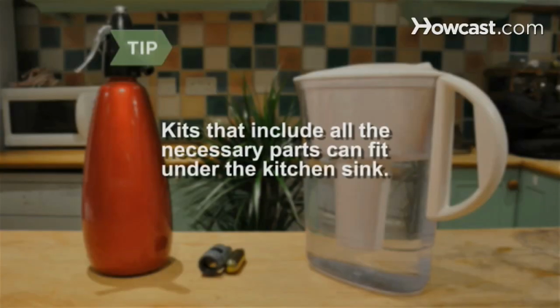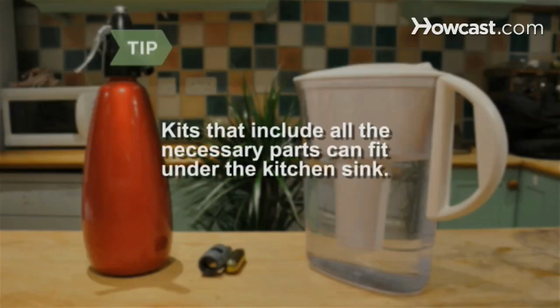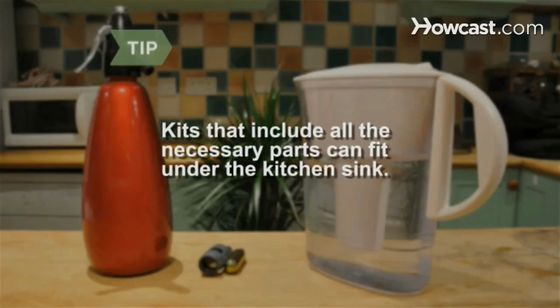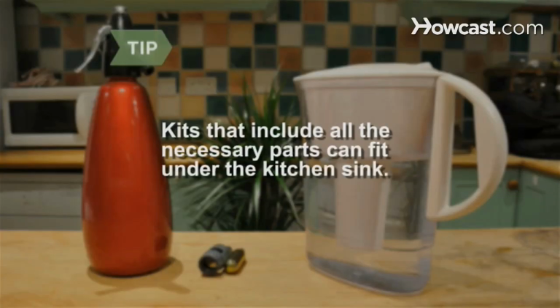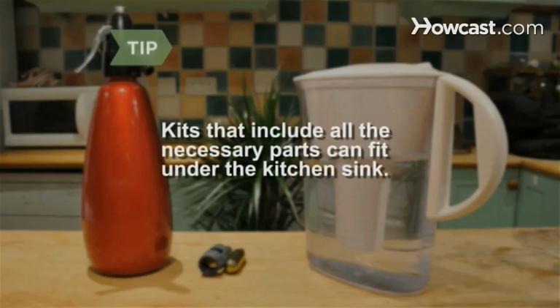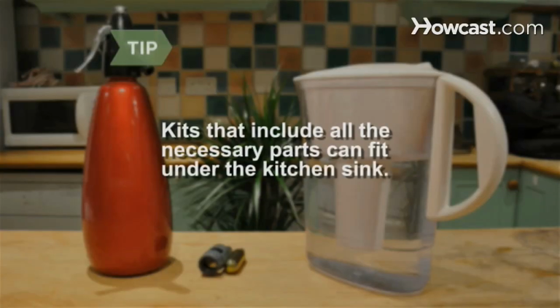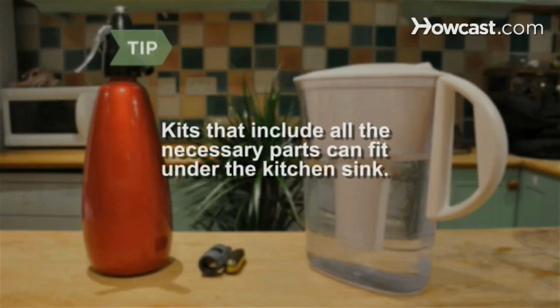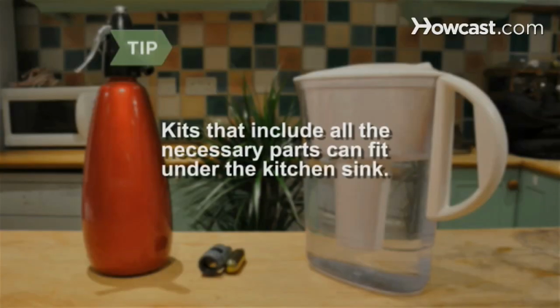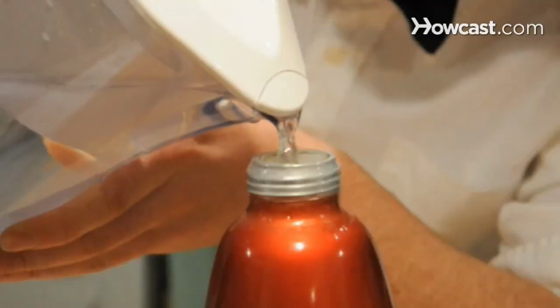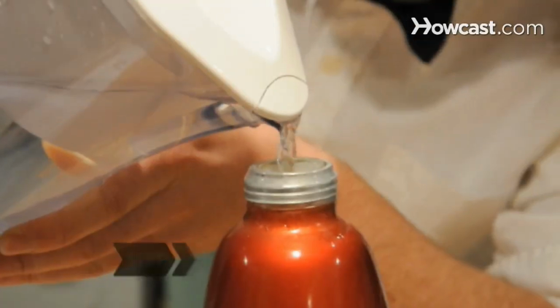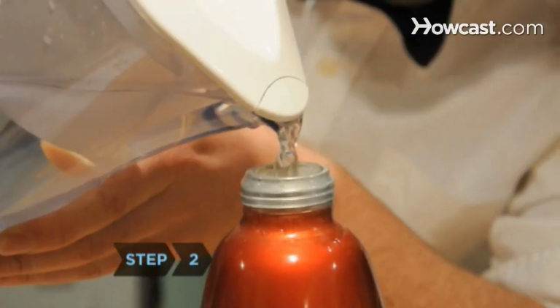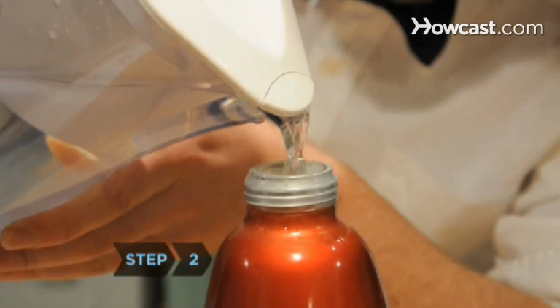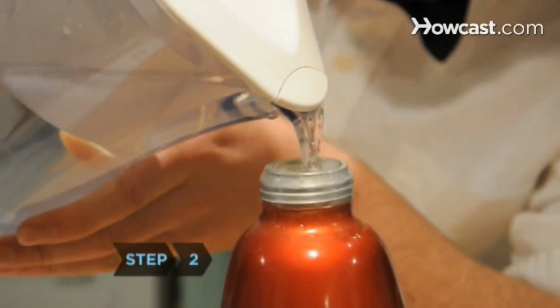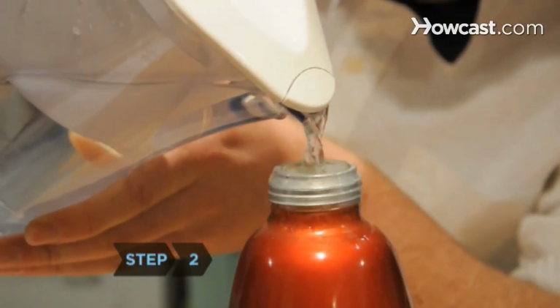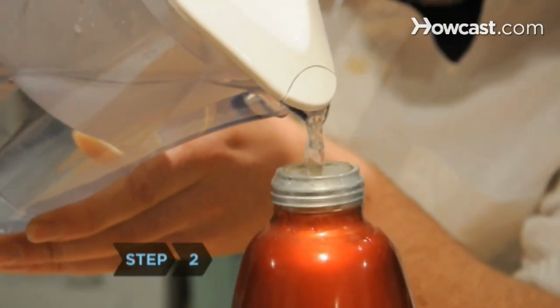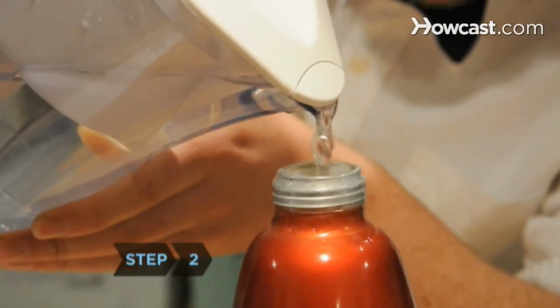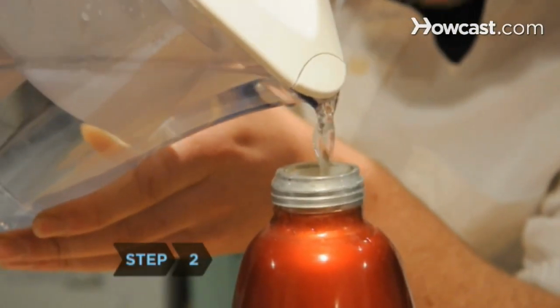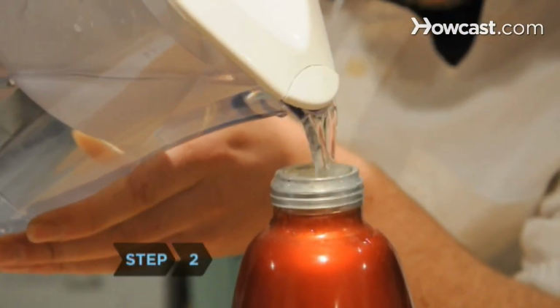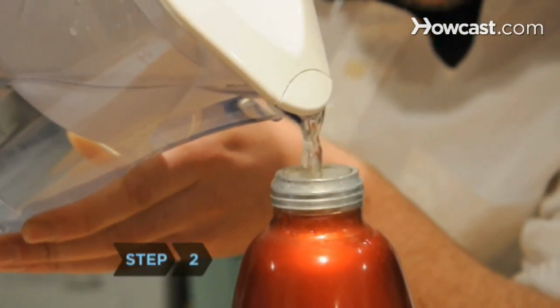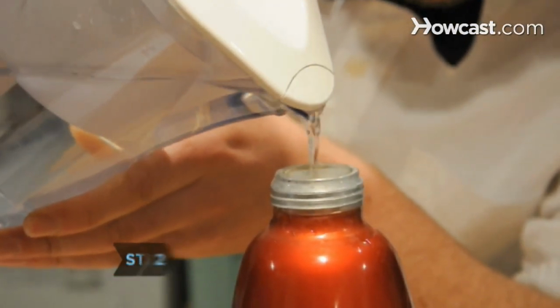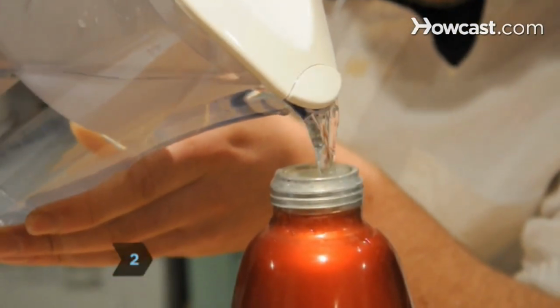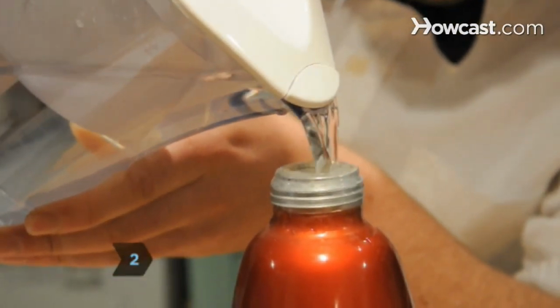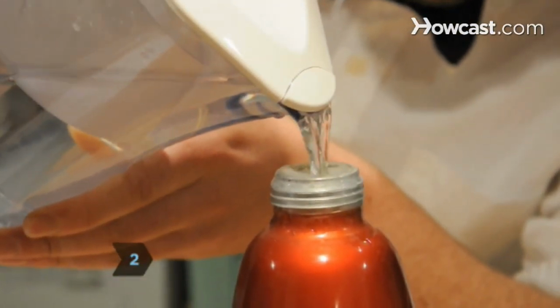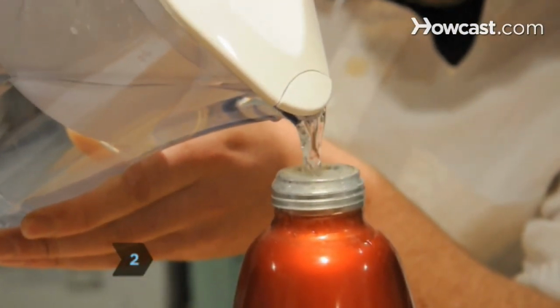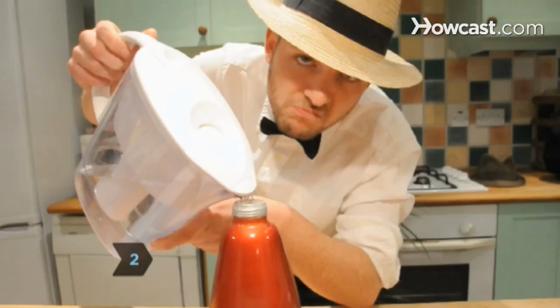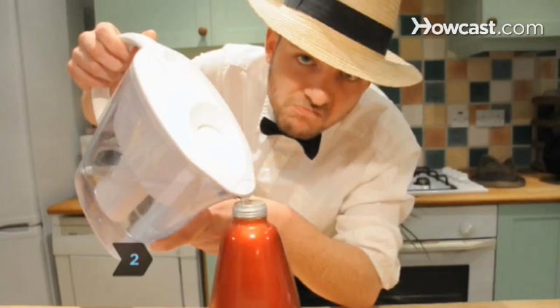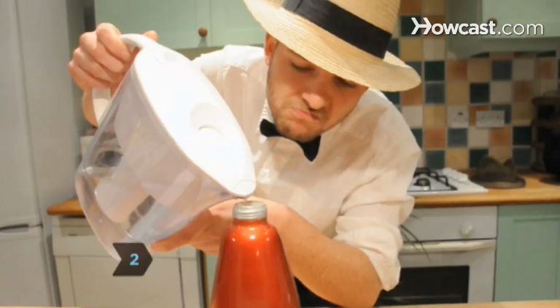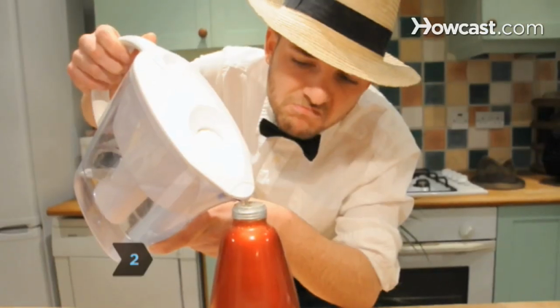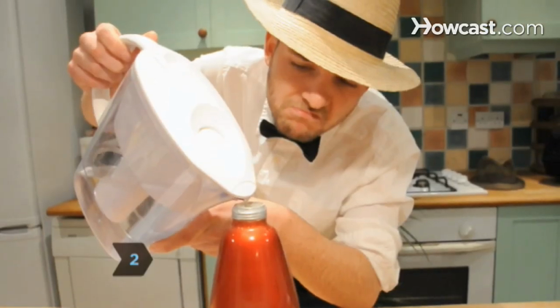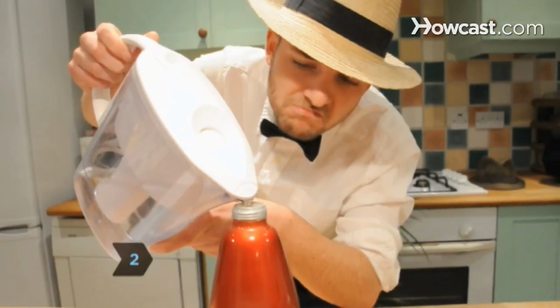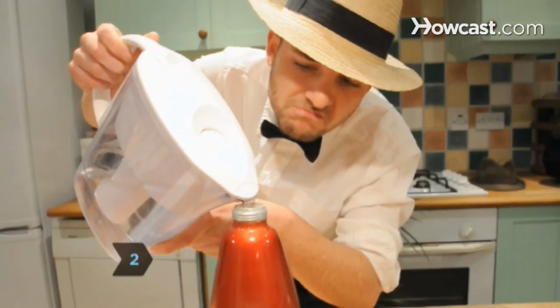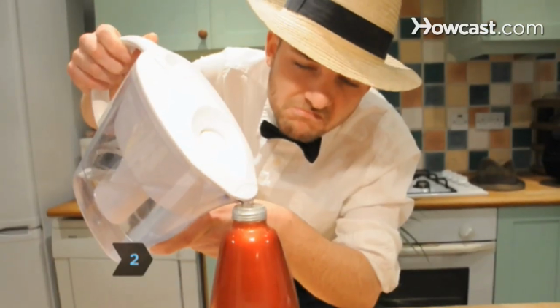Some fit under the kitchen sink. Step 2. Fill your seltzer bottle with tap water or filtered water according to preference.